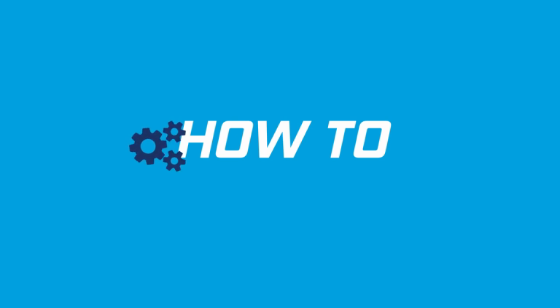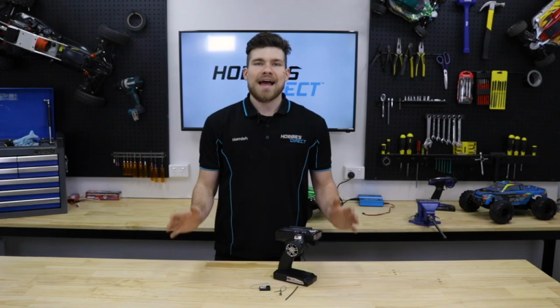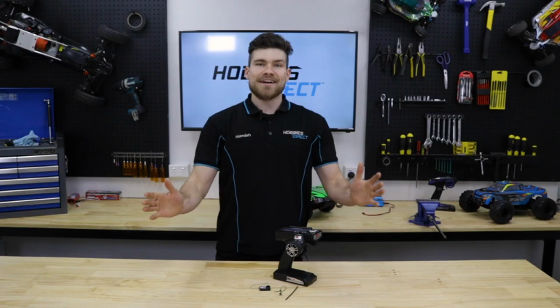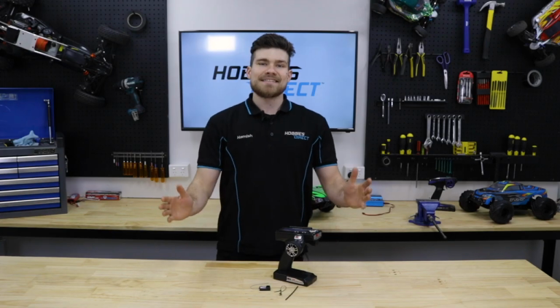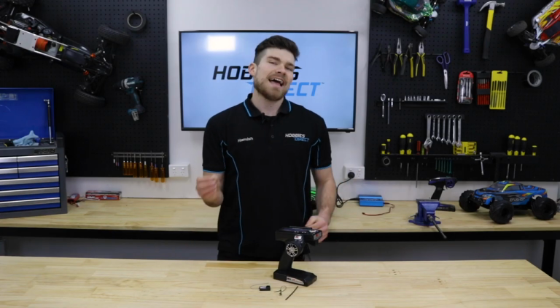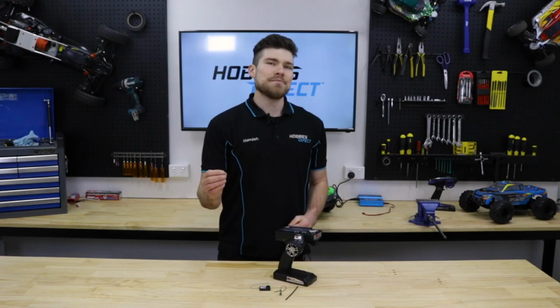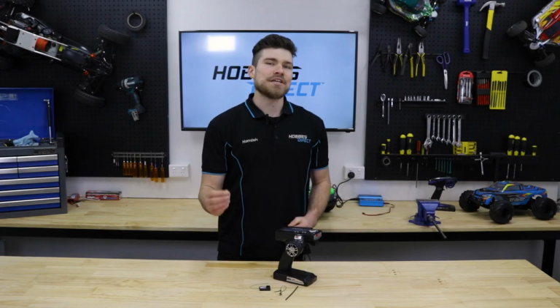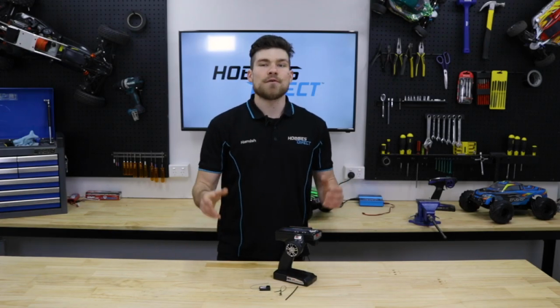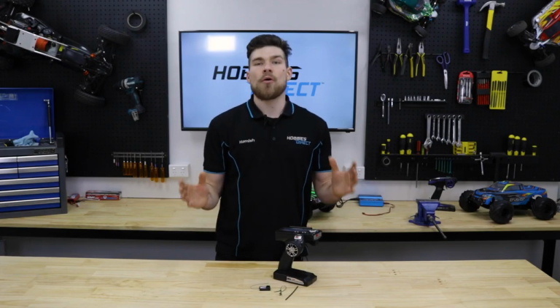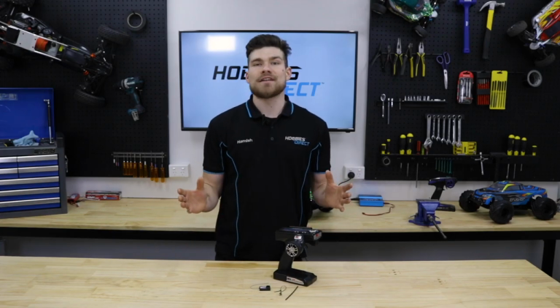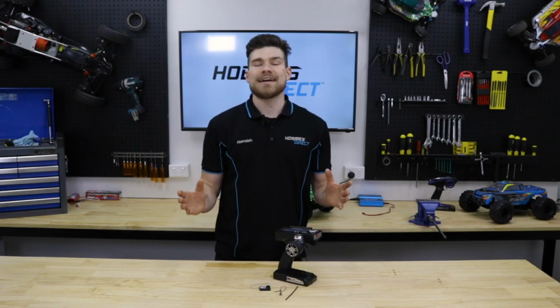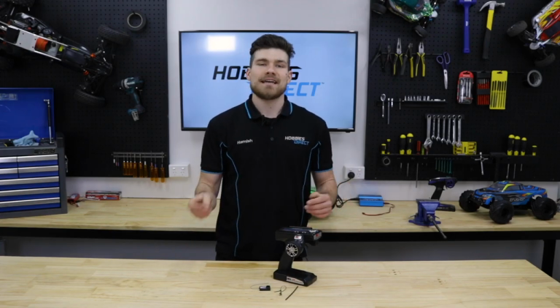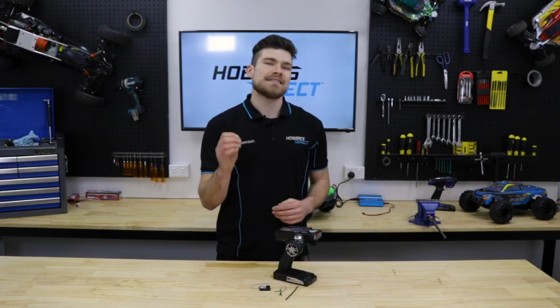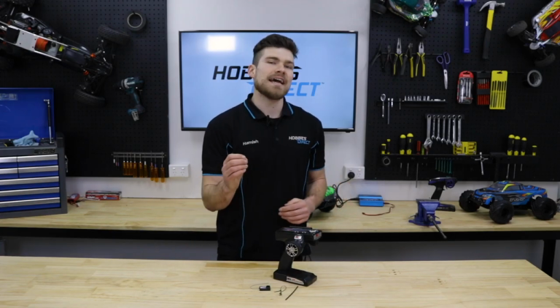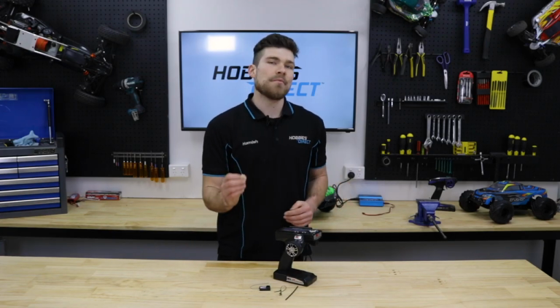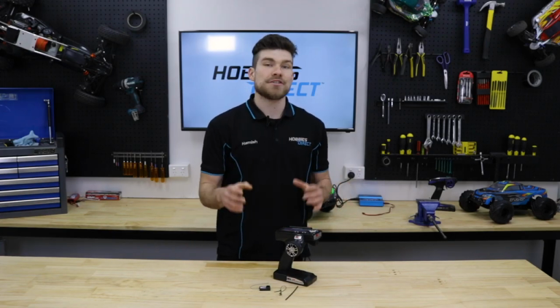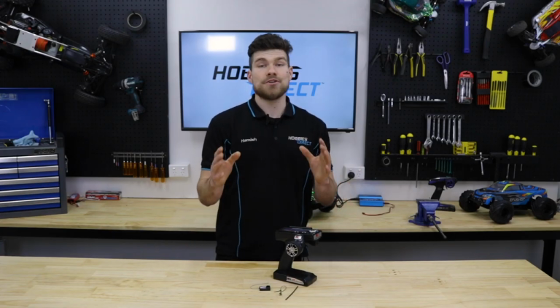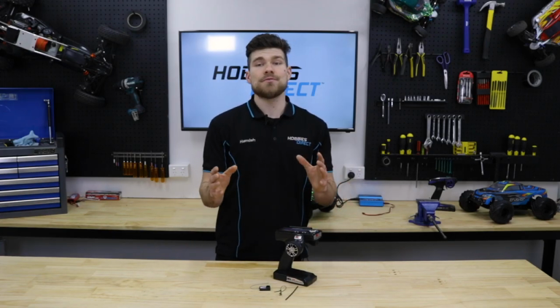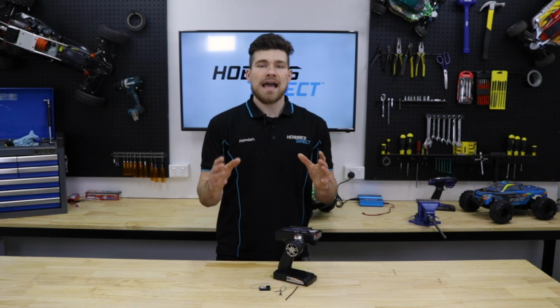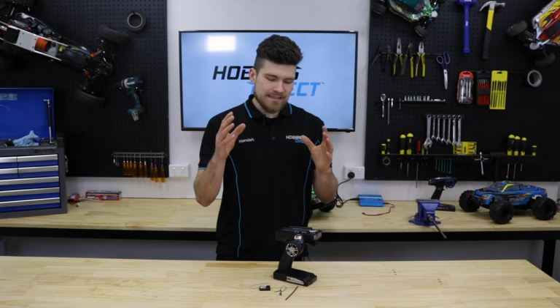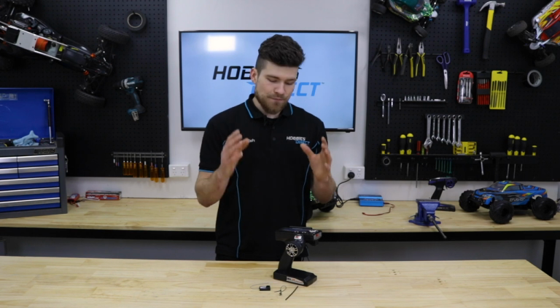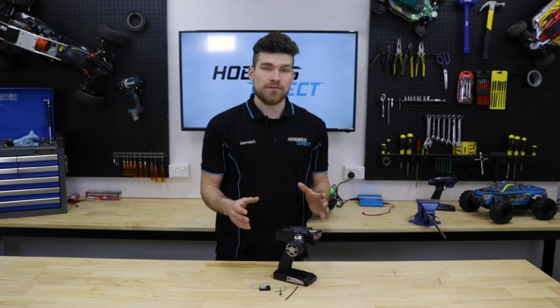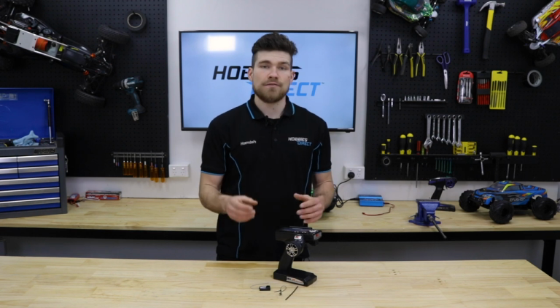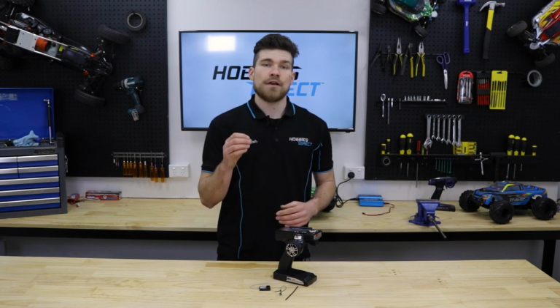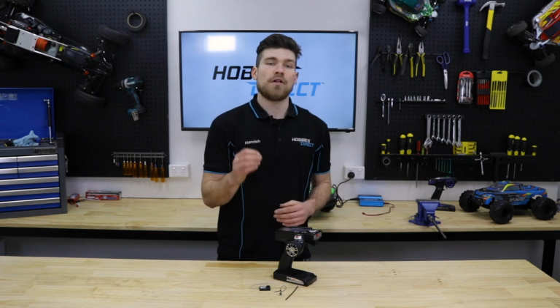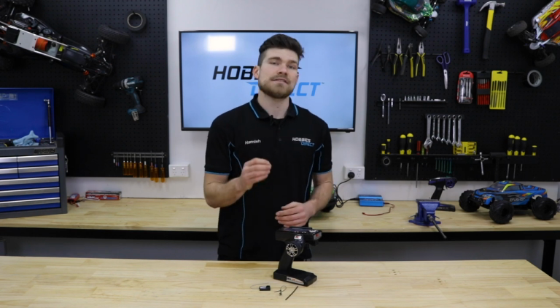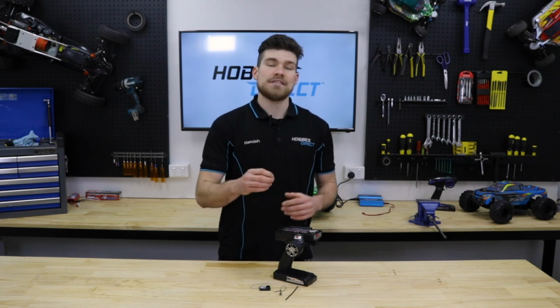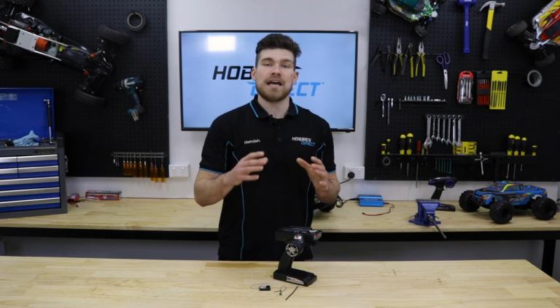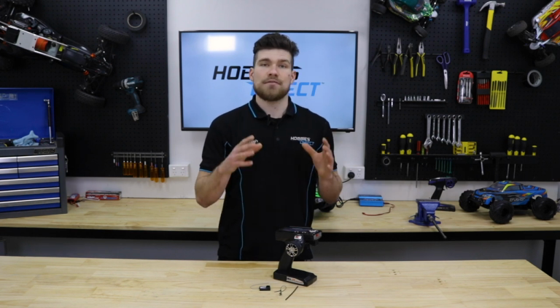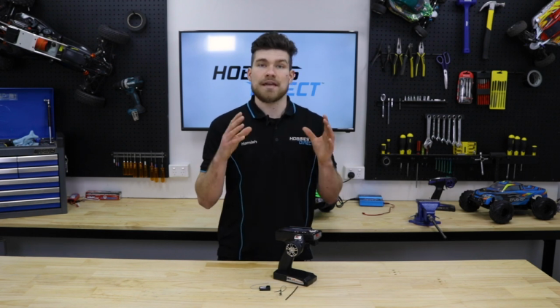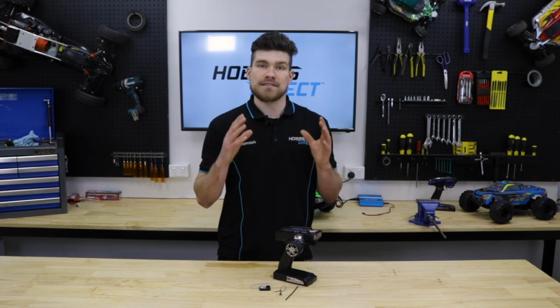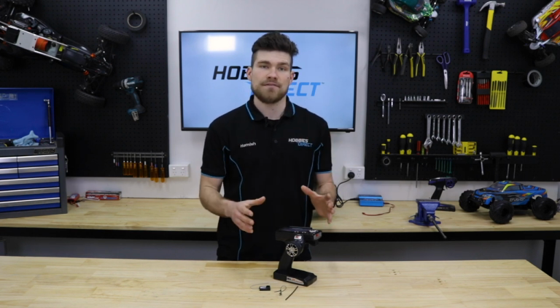Hey guys, Hamish here from Hobbies Direct and today I'm going to show you how to set the Failsafe on a Flysky GR3E receiver.